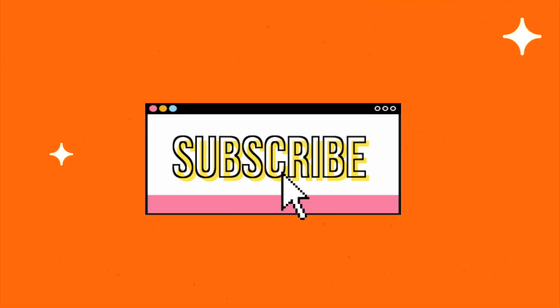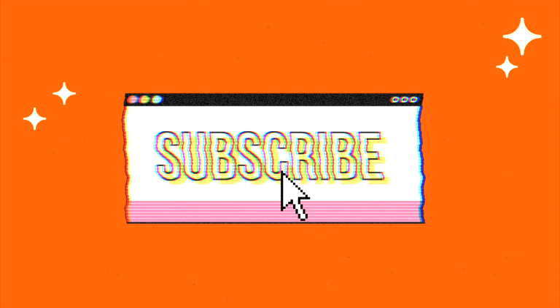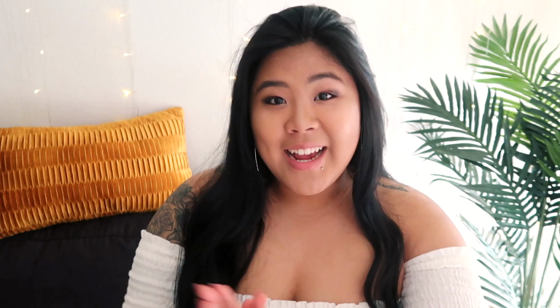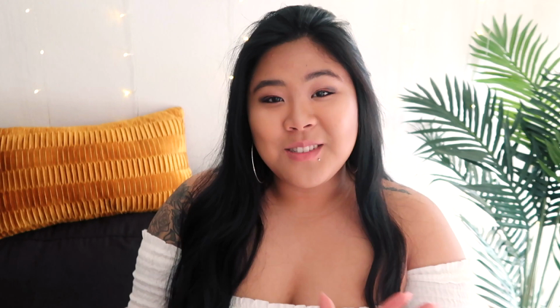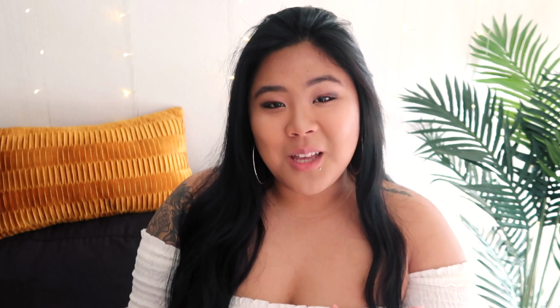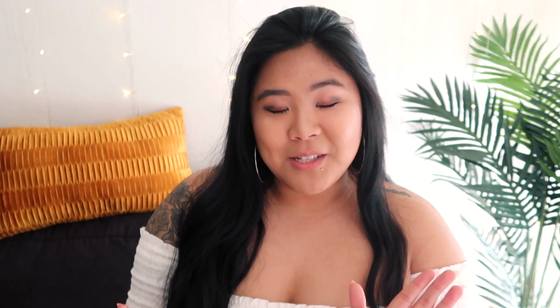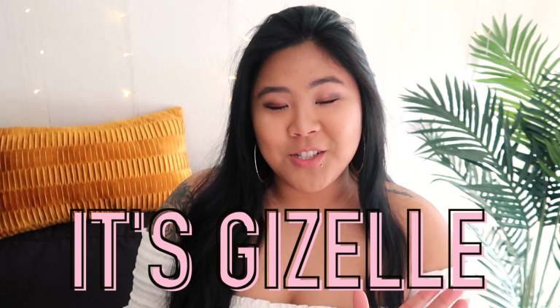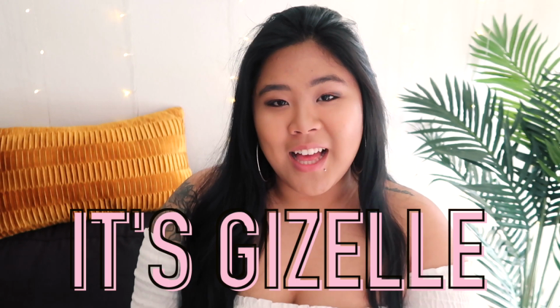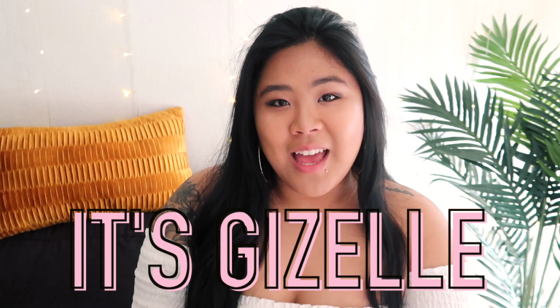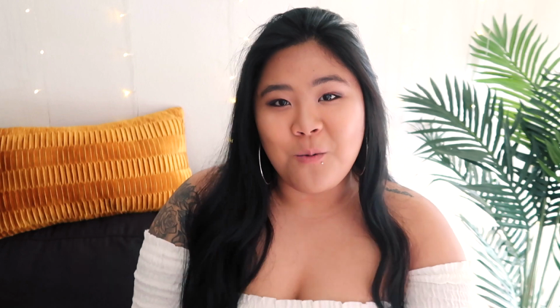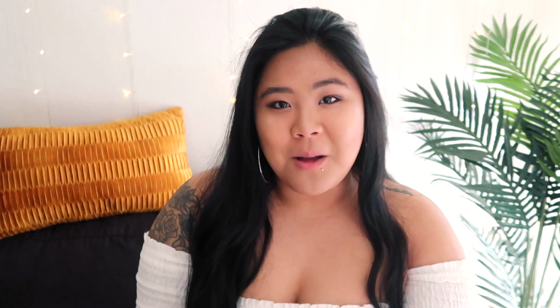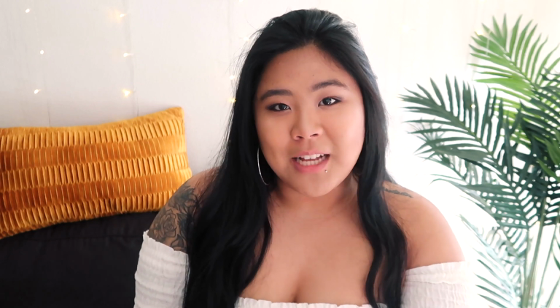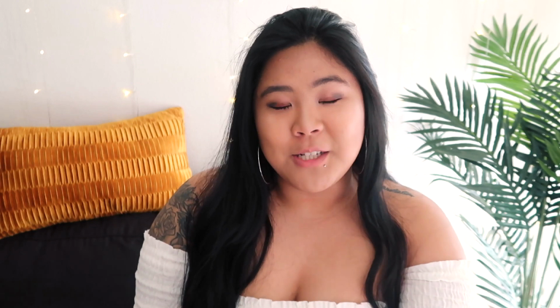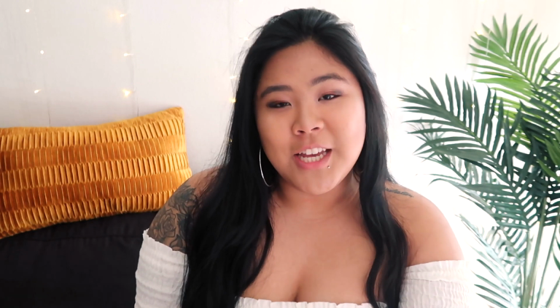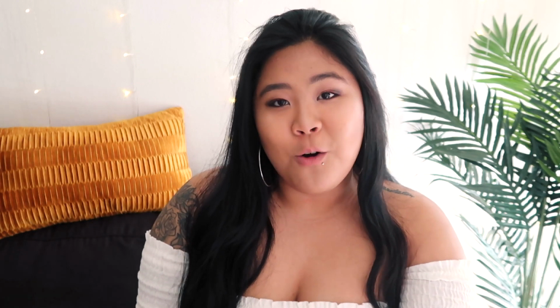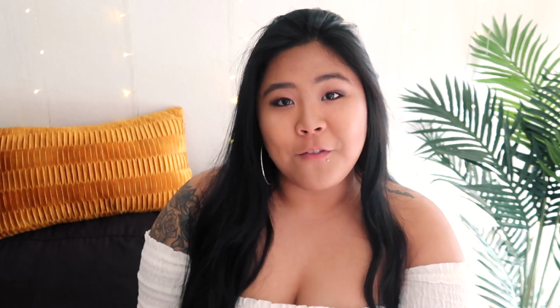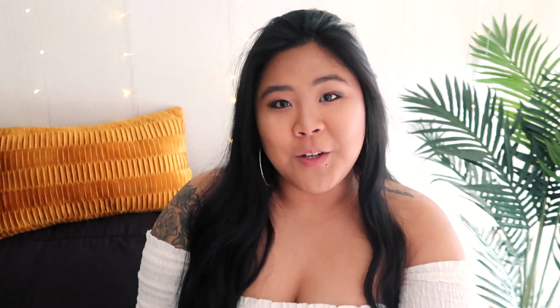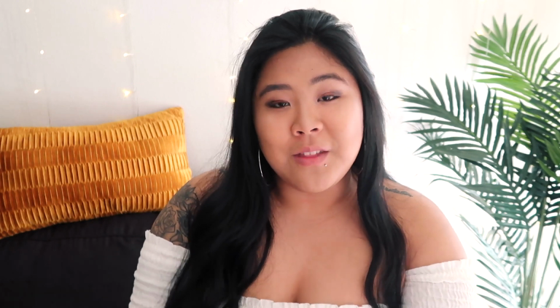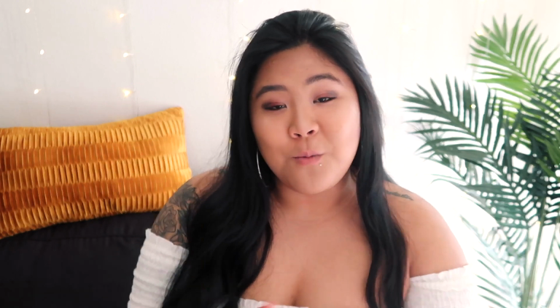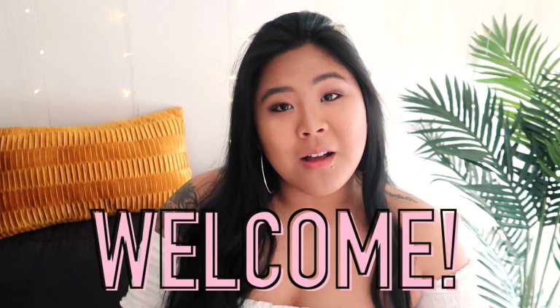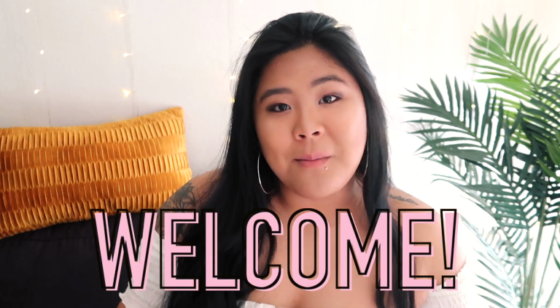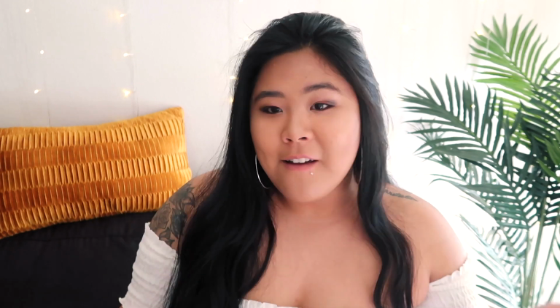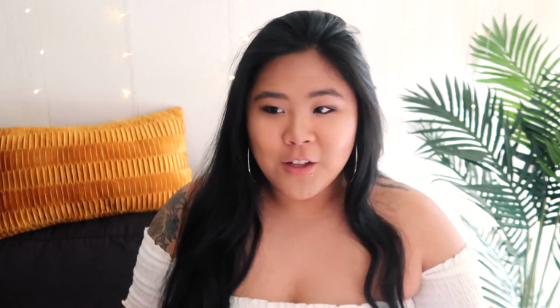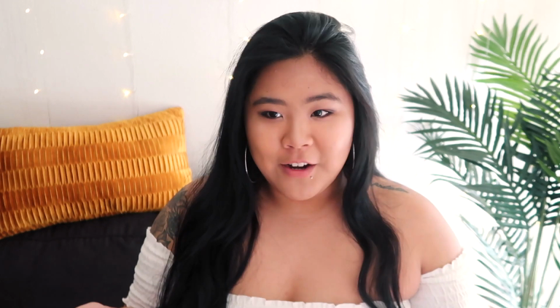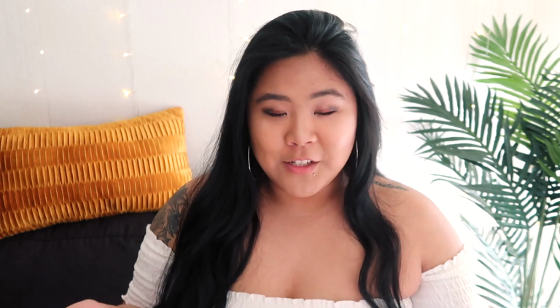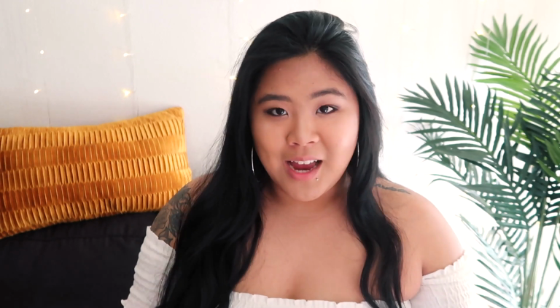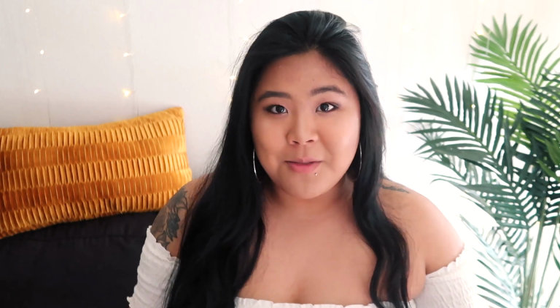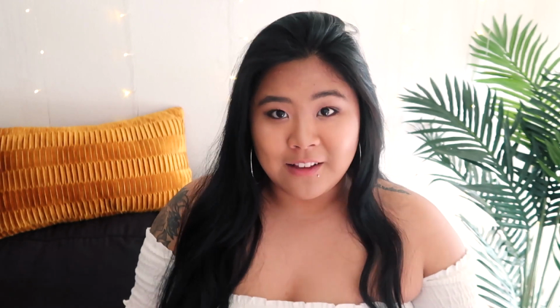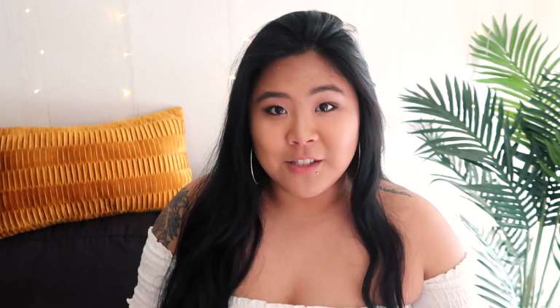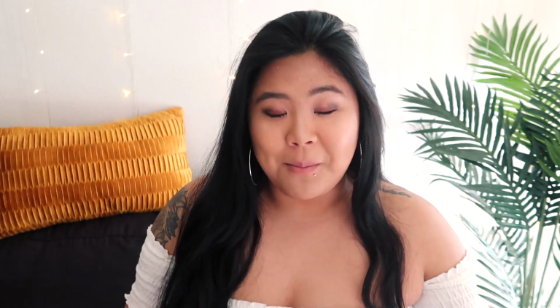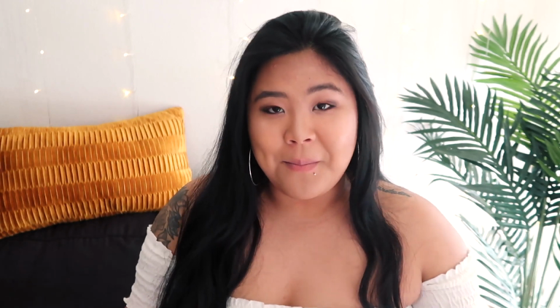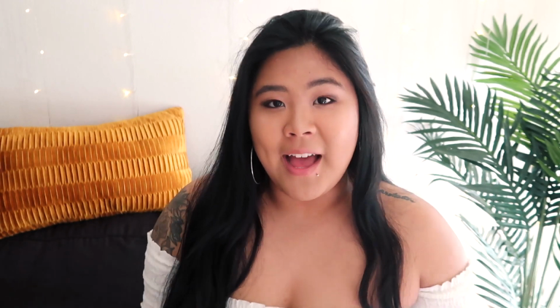Hey guys, what's up? It's Giselle and welcome back to my channel, or if you're new, then welcome for the very first time. Thanks for stopping by.